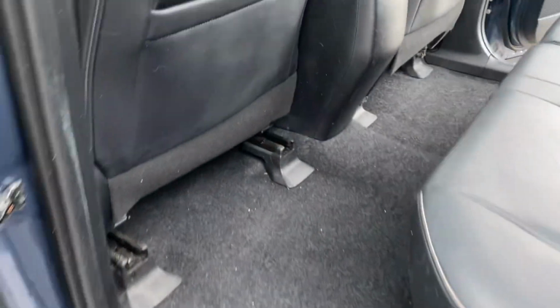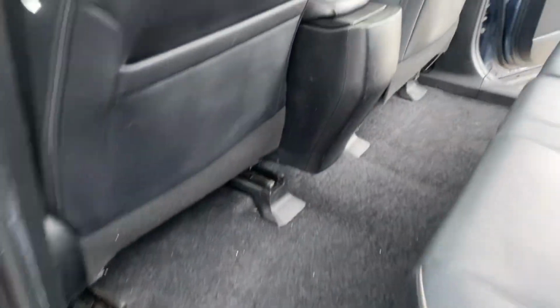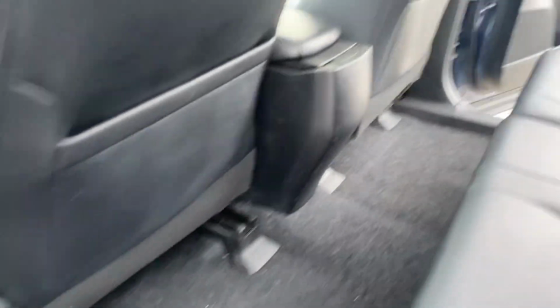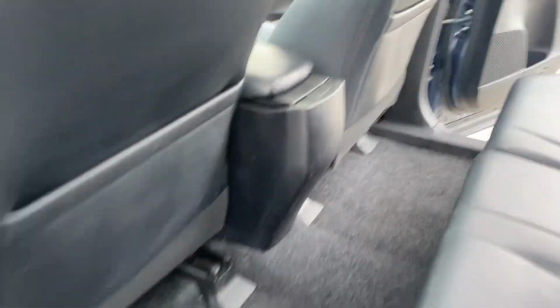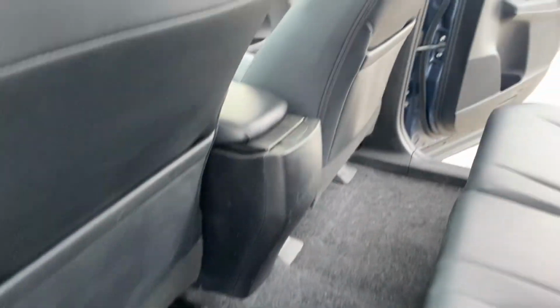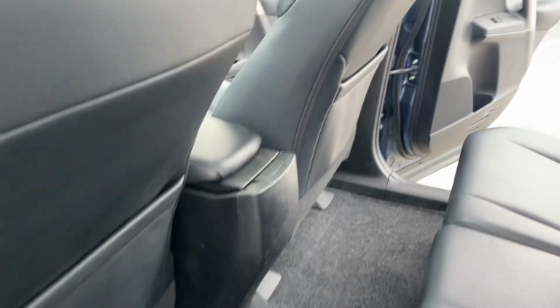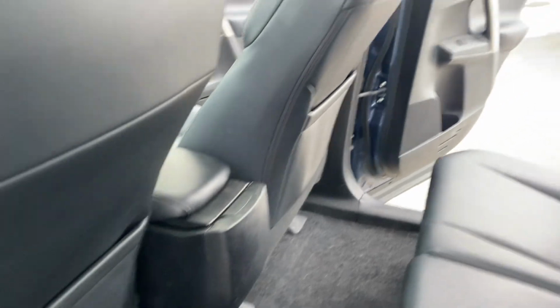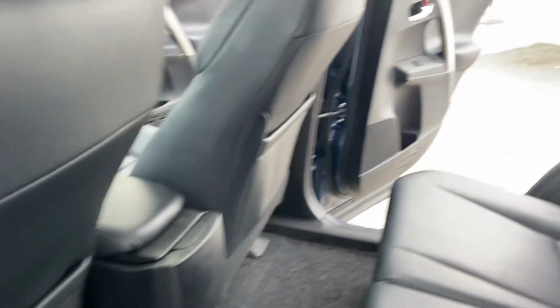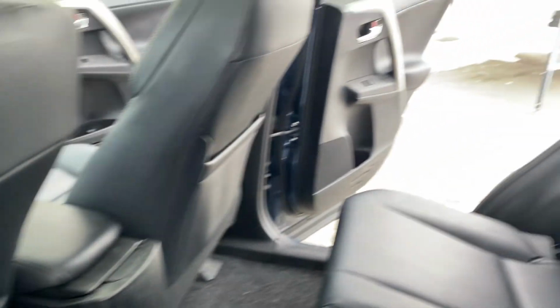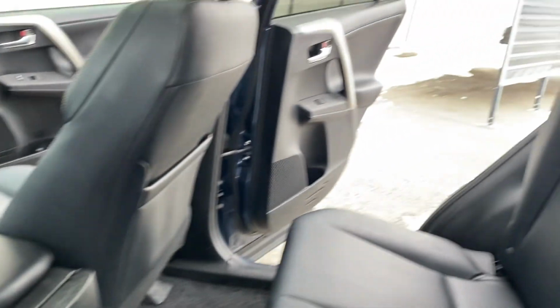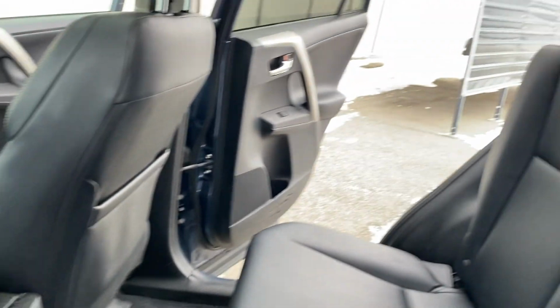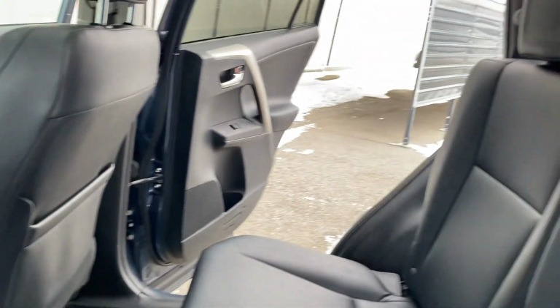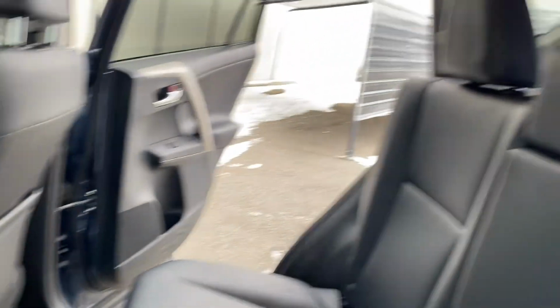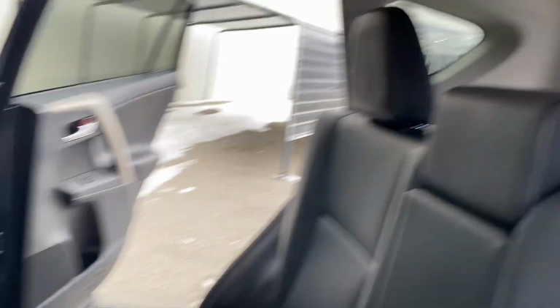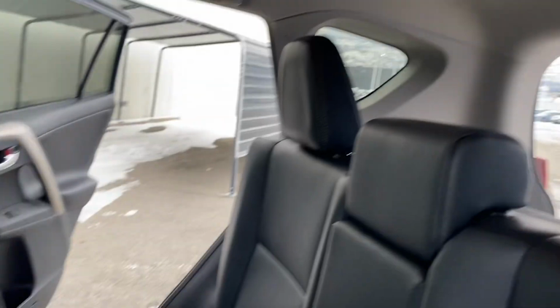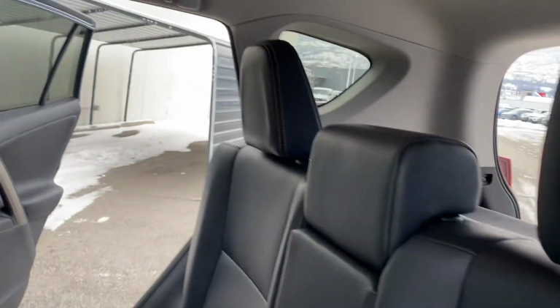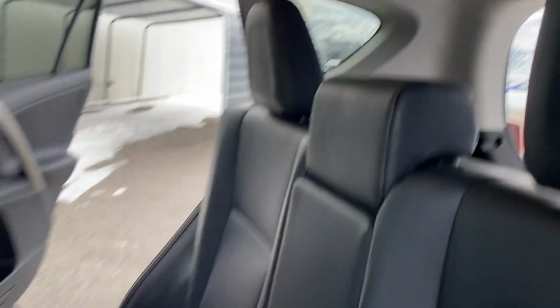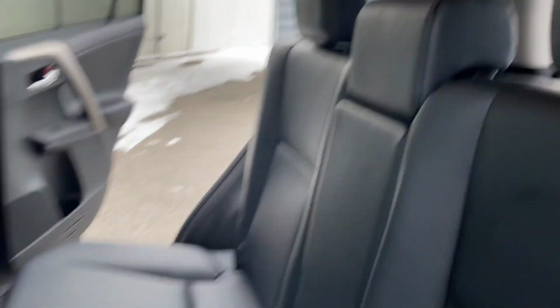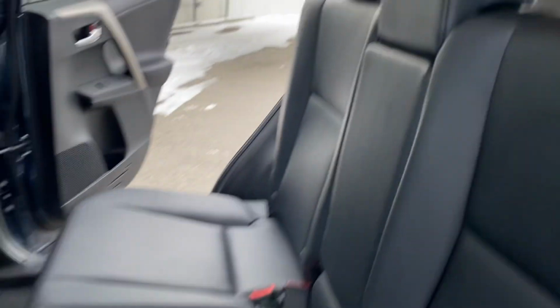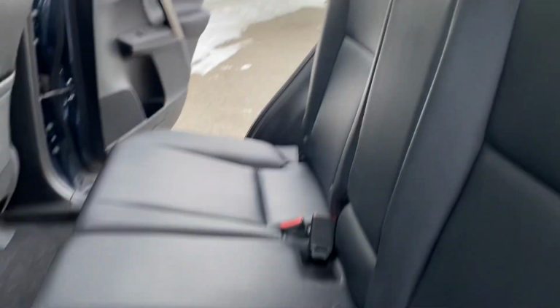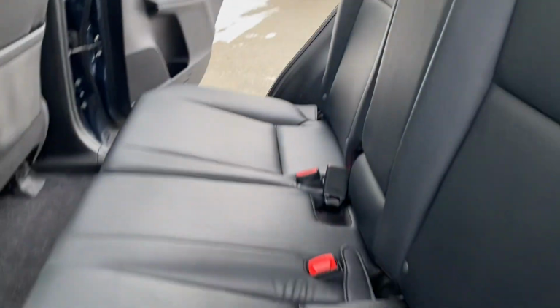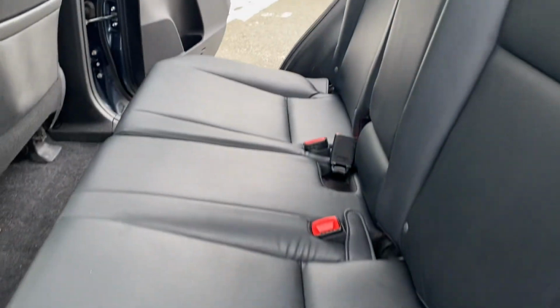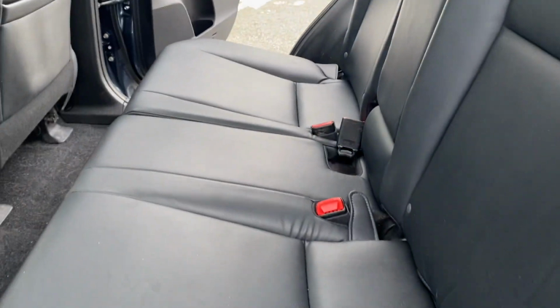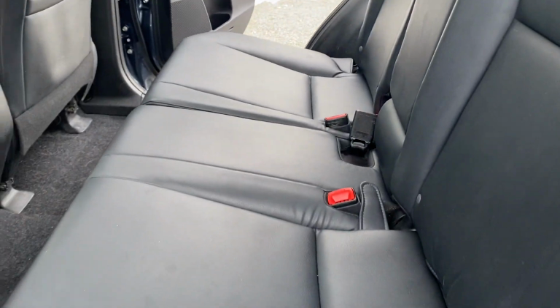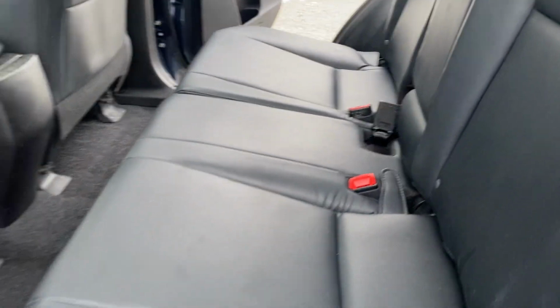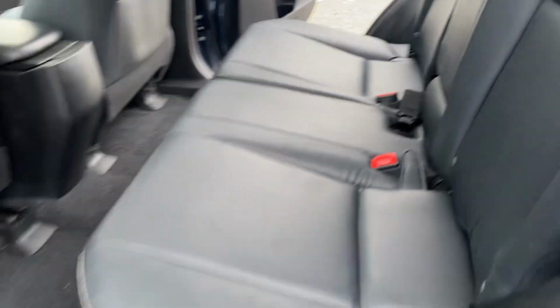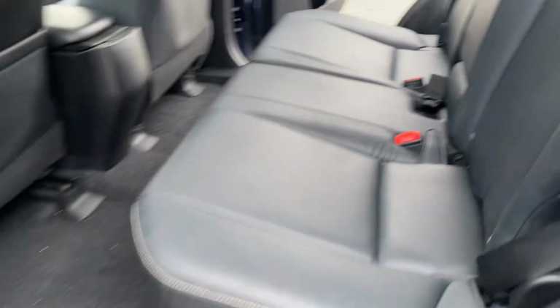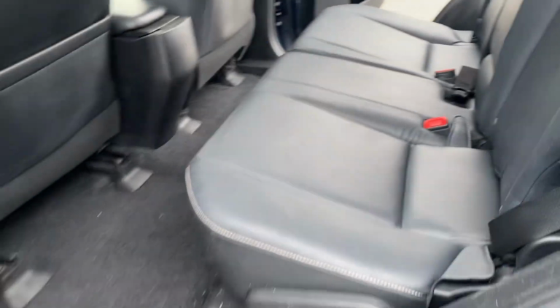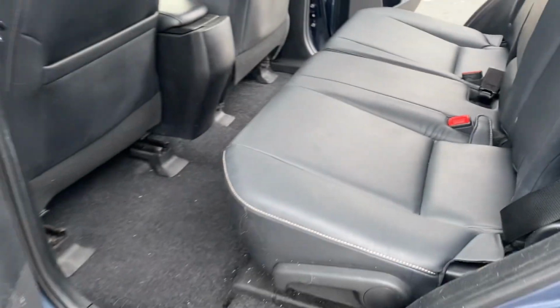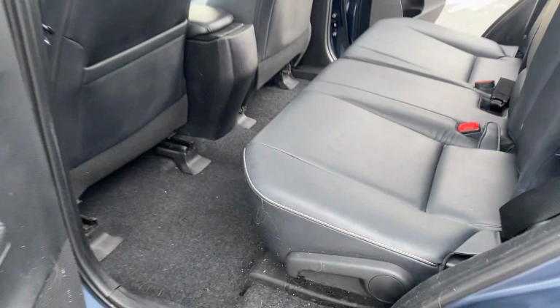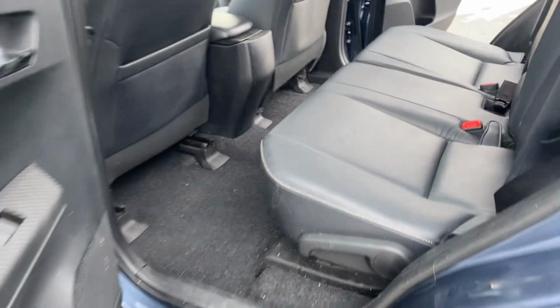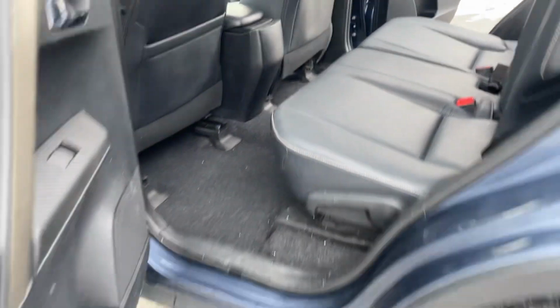This is the back. Back seat looks hardly used, which is super awesome.